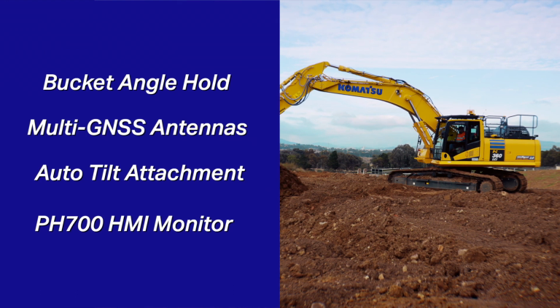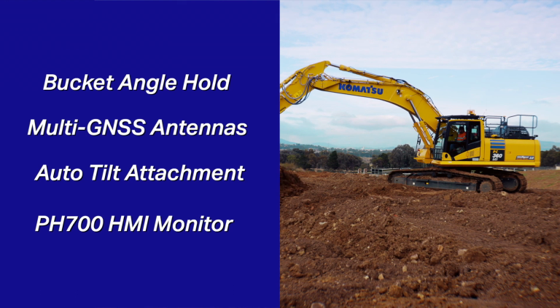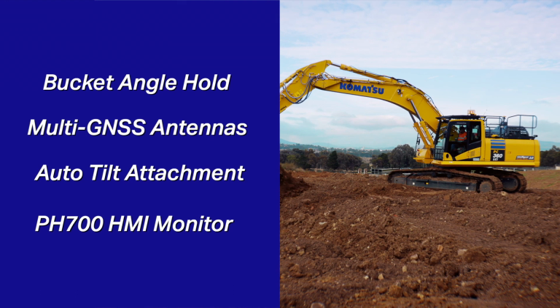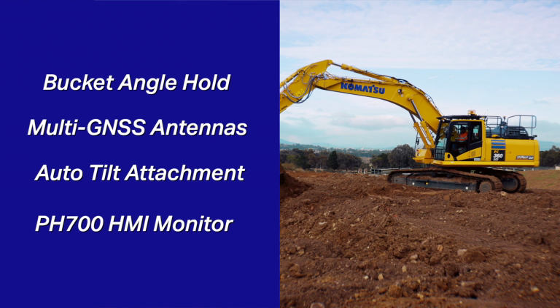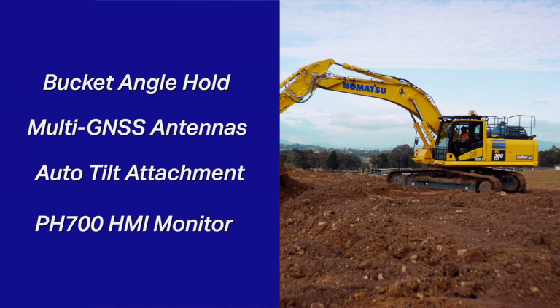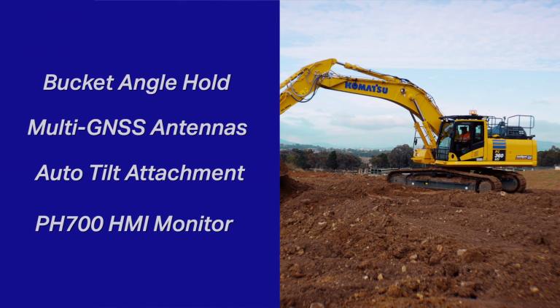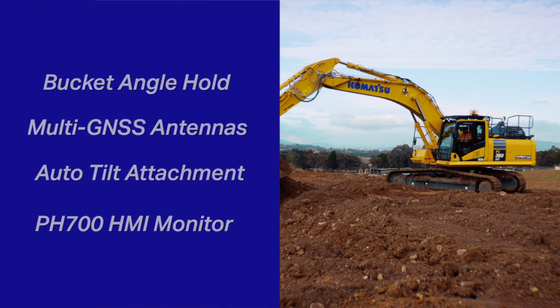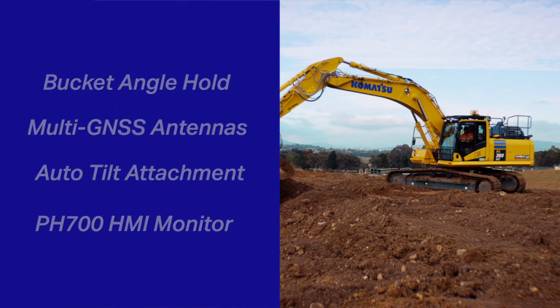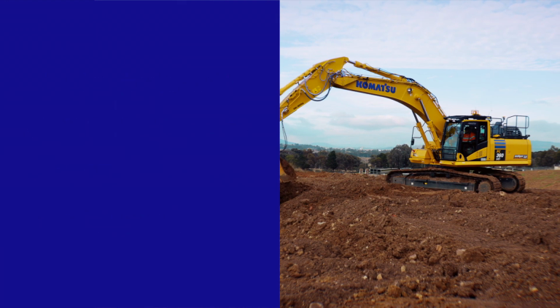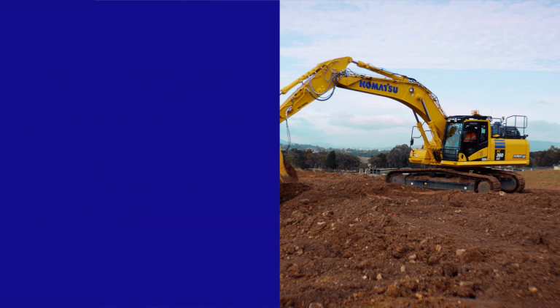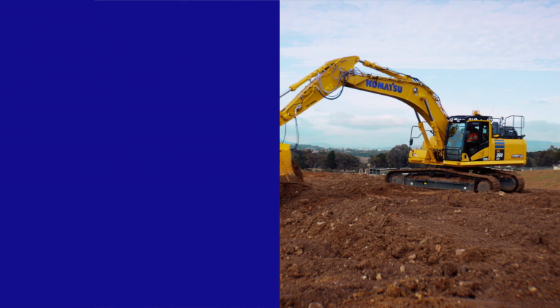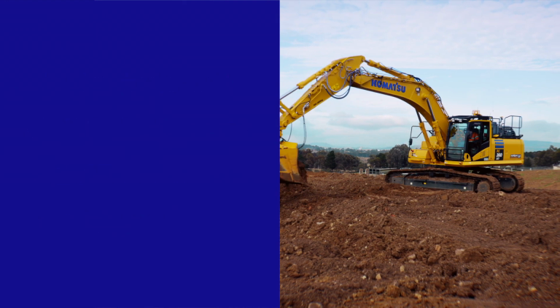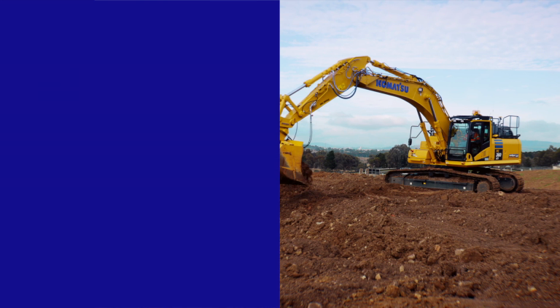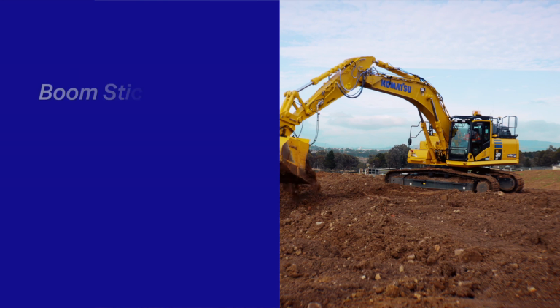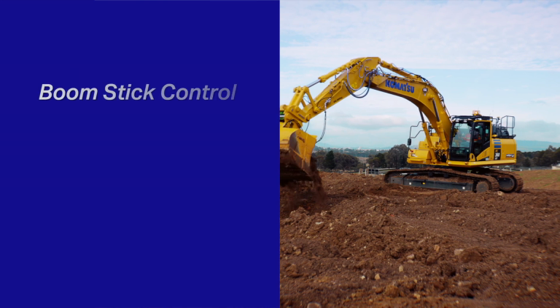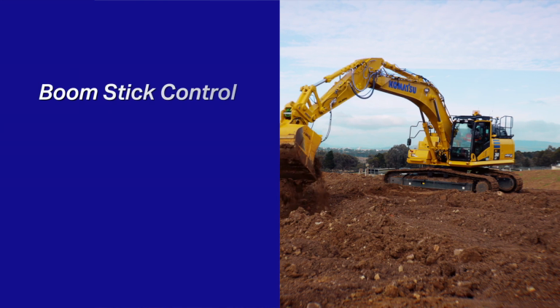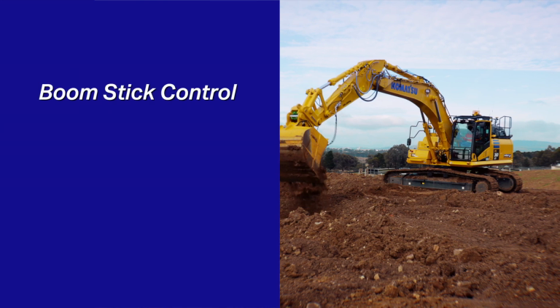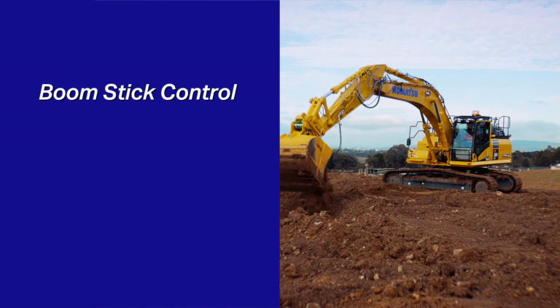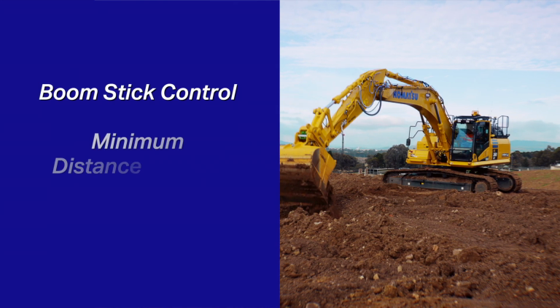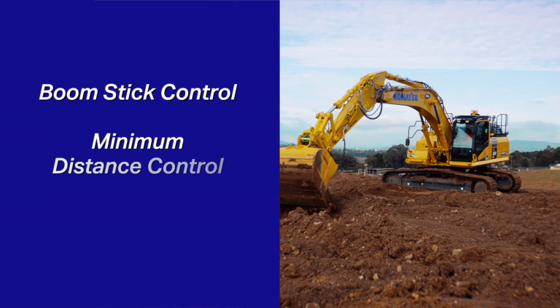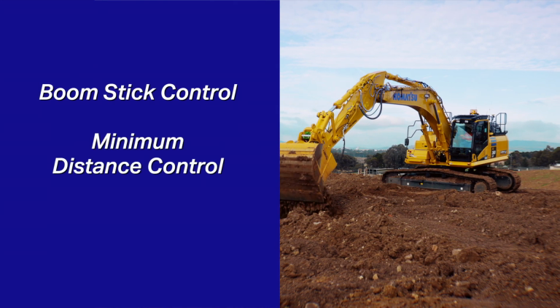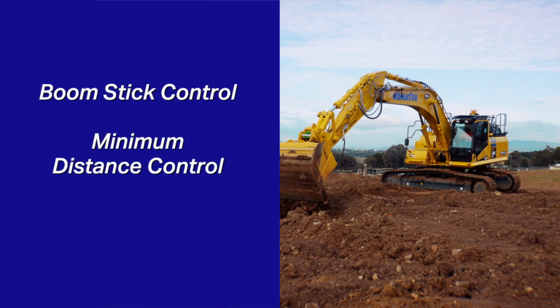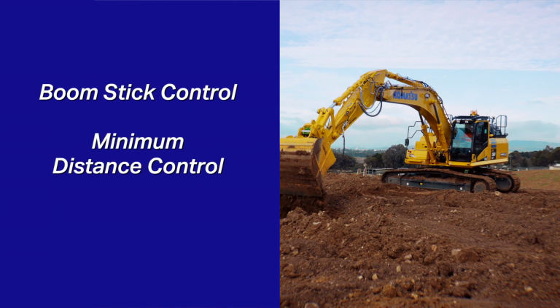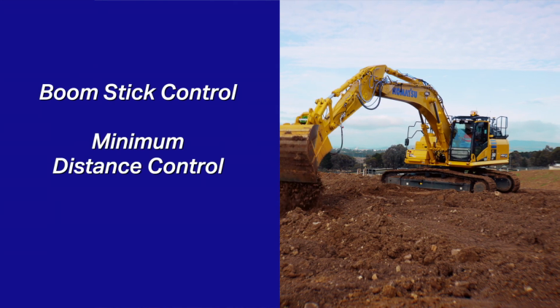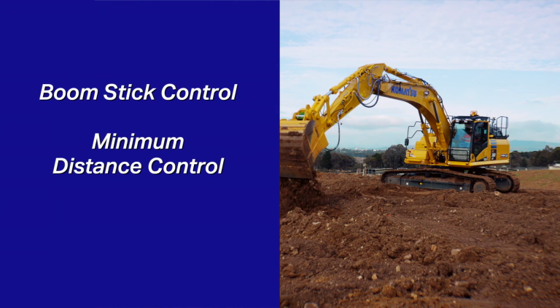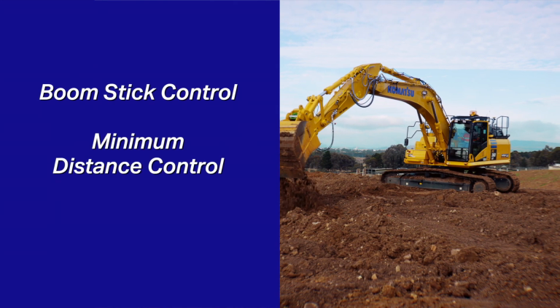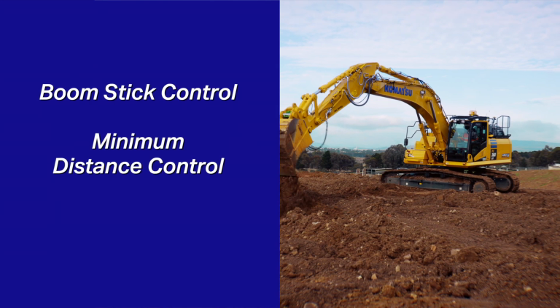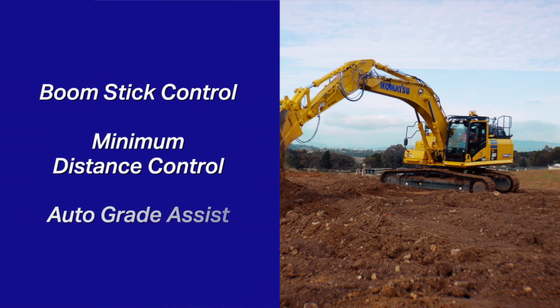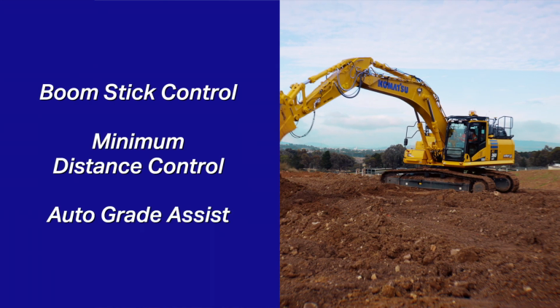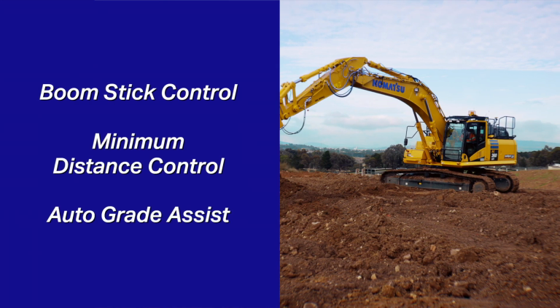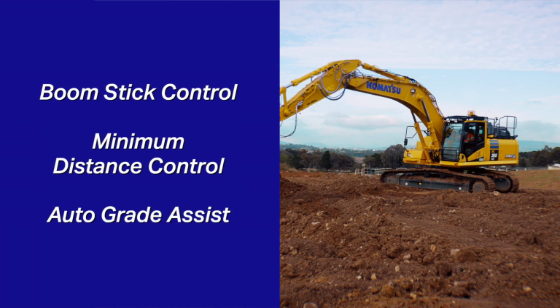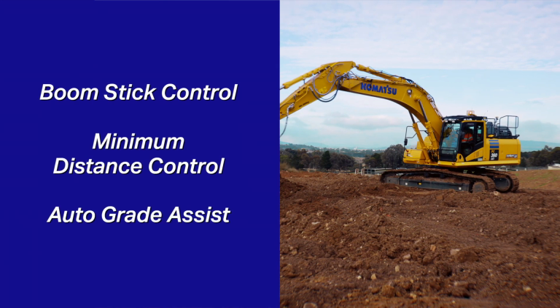We've also improved our legacy features: Boomstick Control, Minimum Distance Control, and Auto Grade Assist.